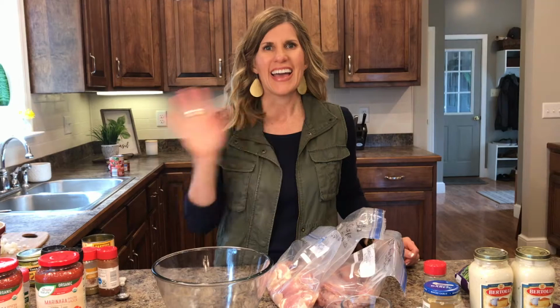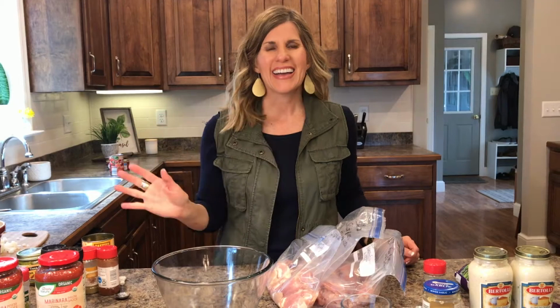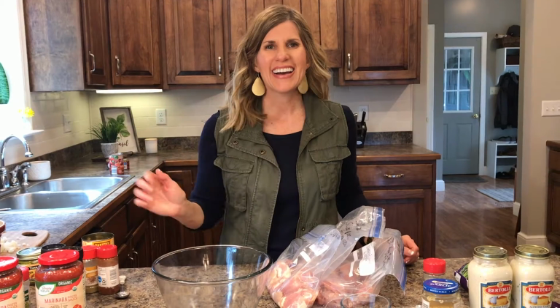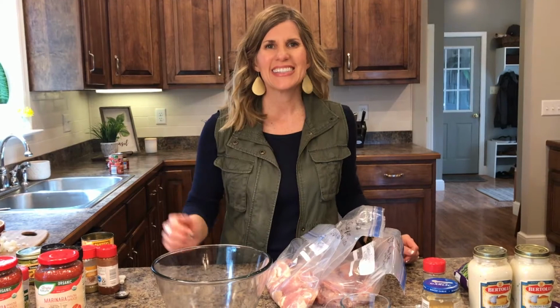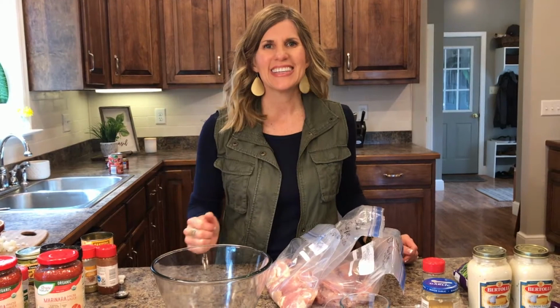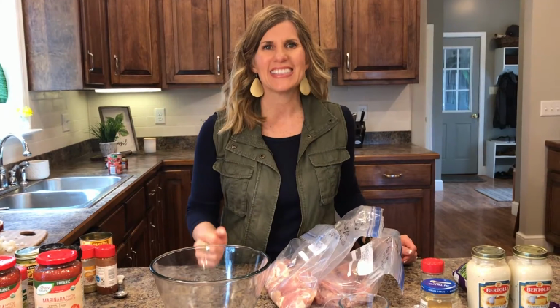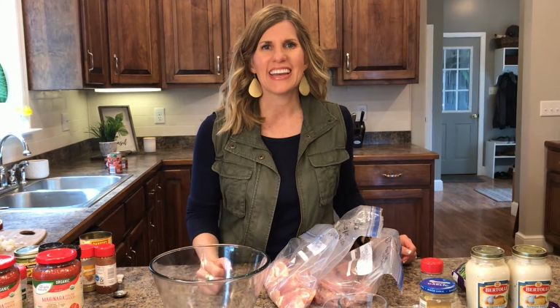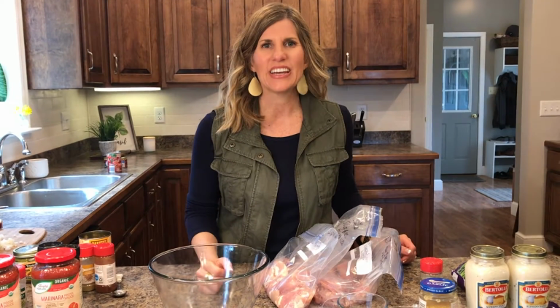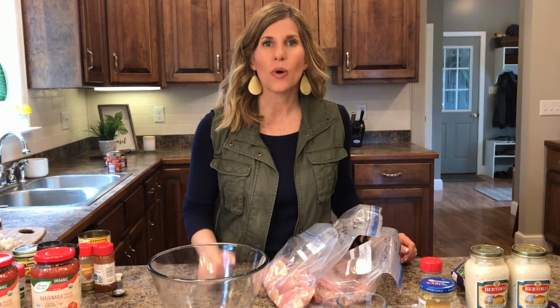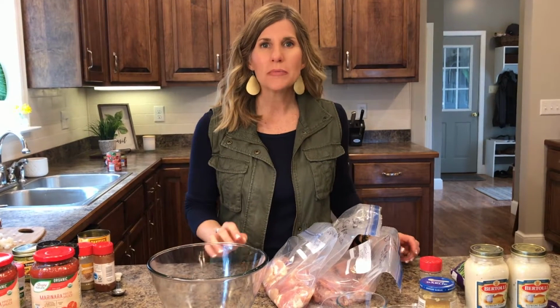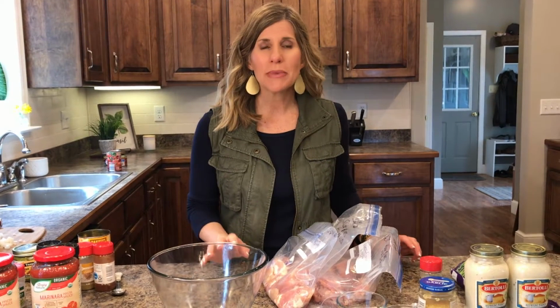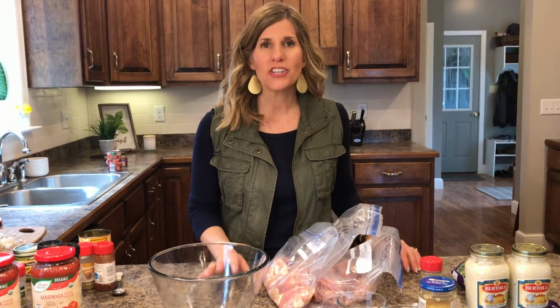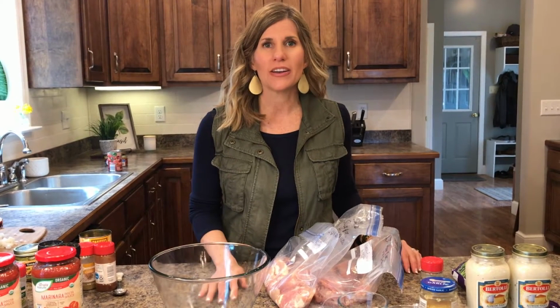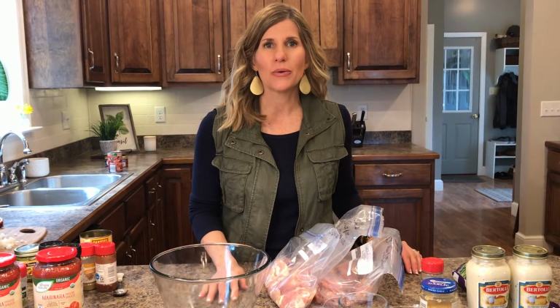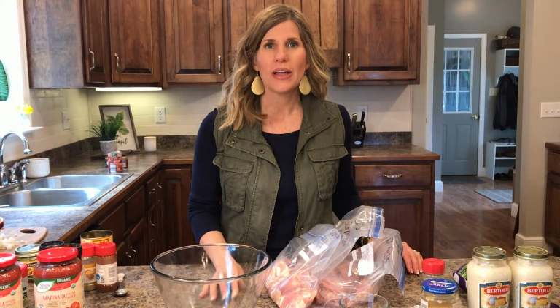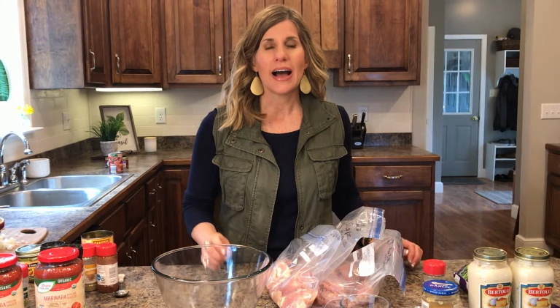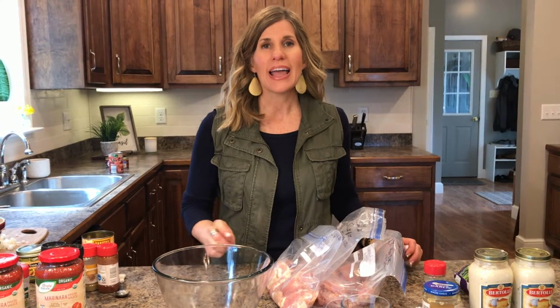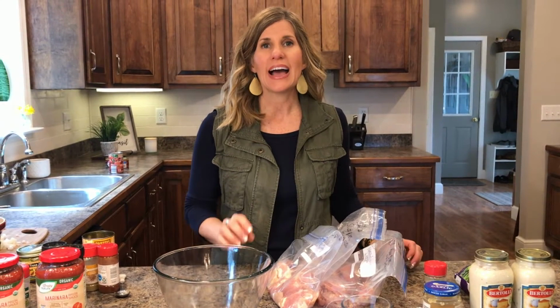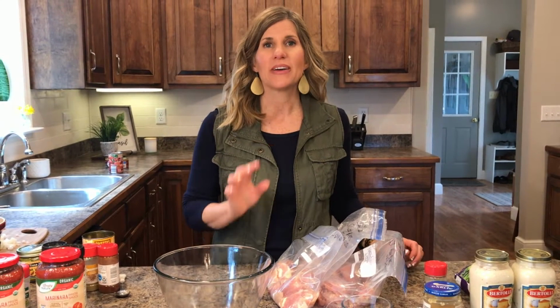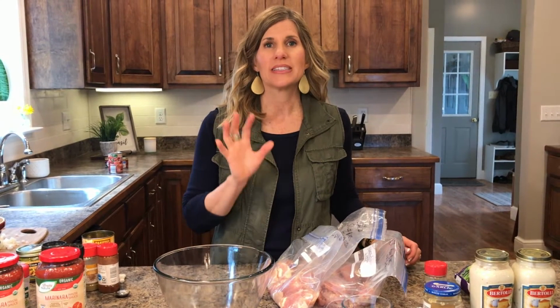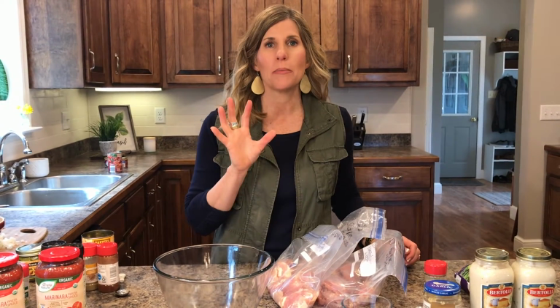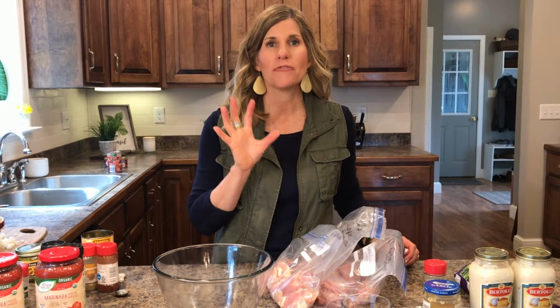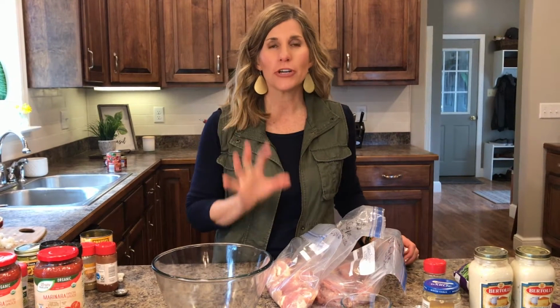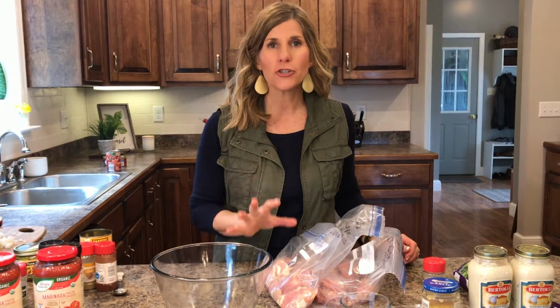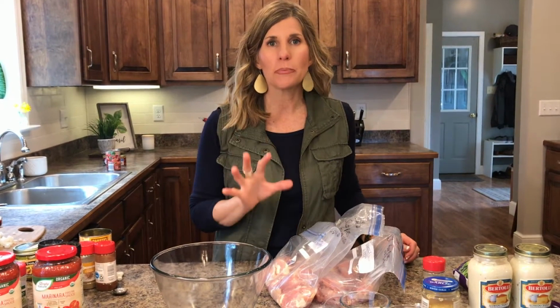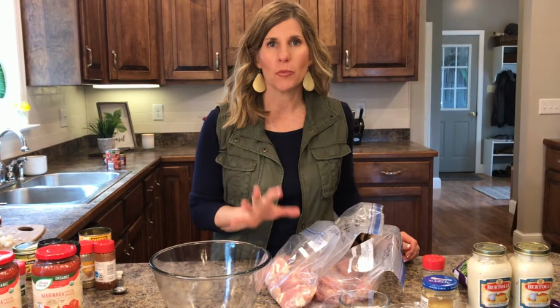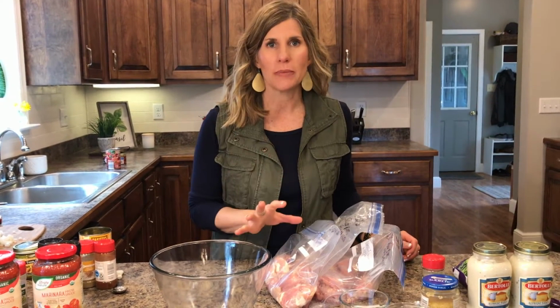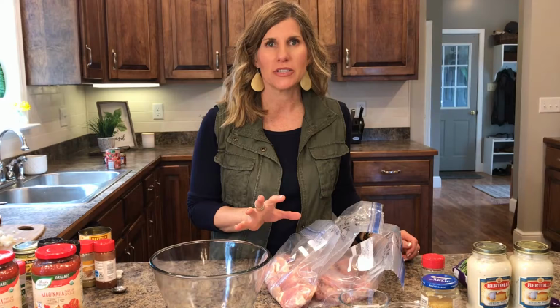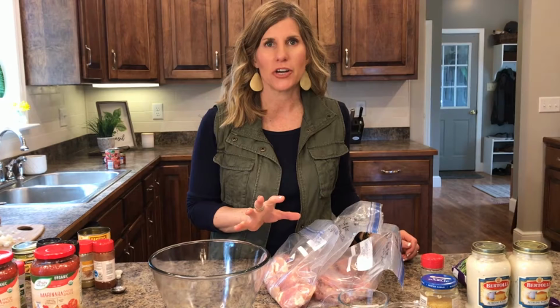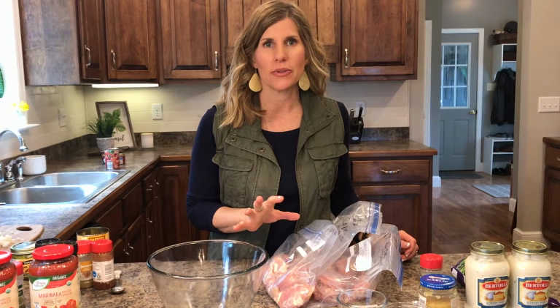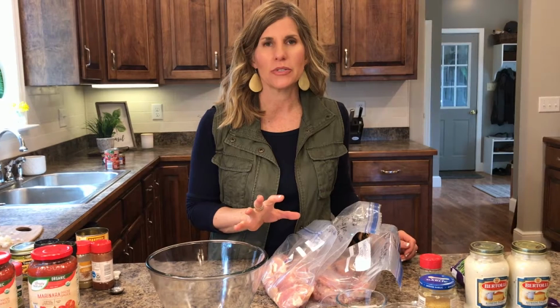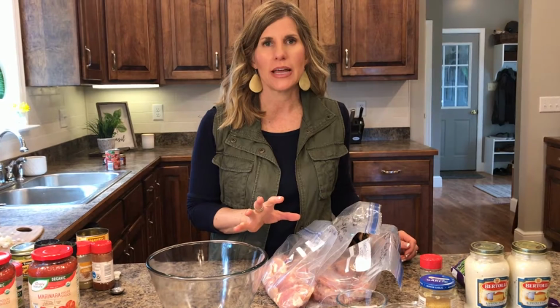Hey guys, it's Sandy. Welcome to my channel. I have some freezer meal preps to share with you today.